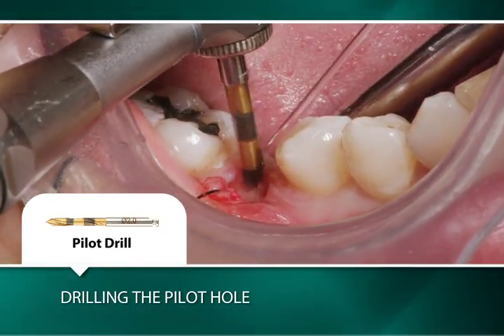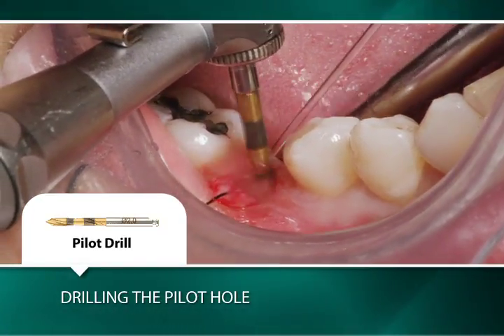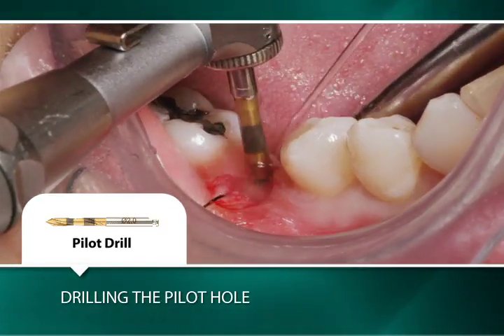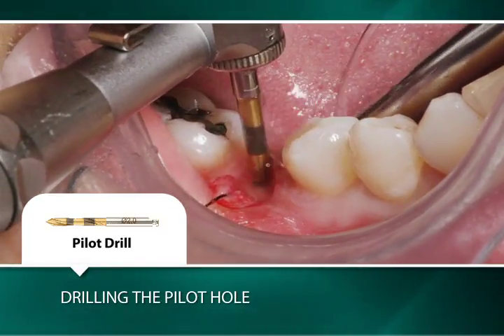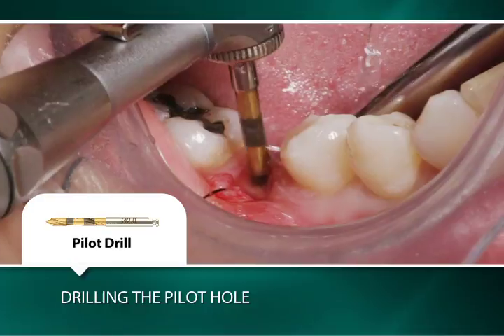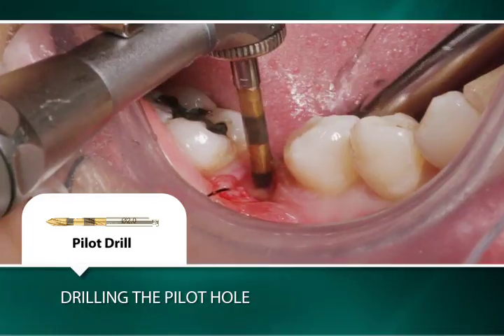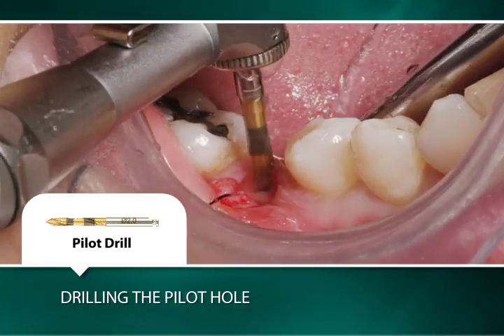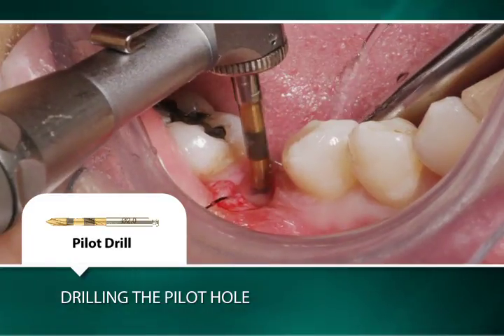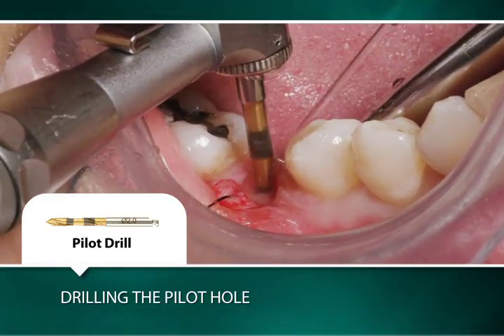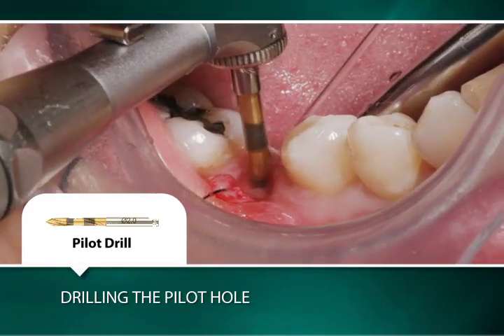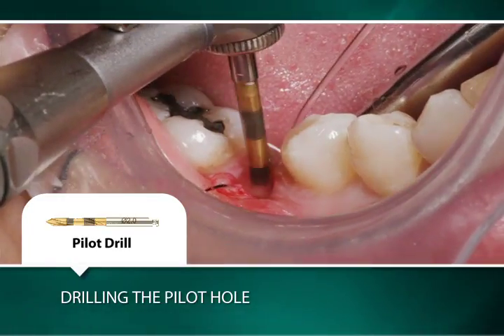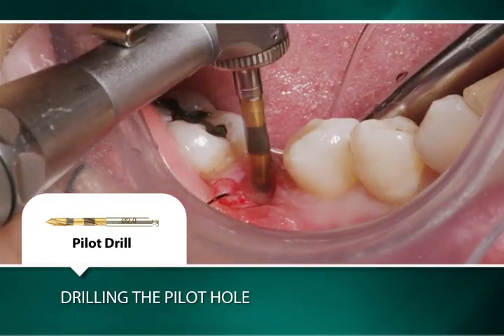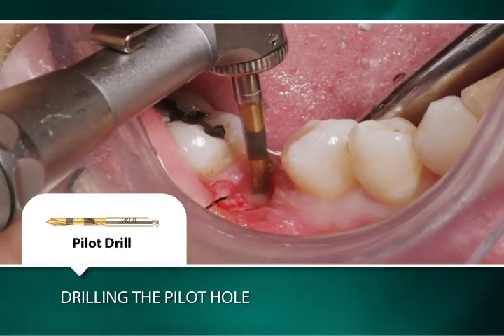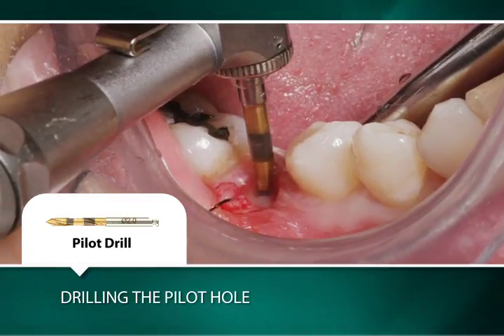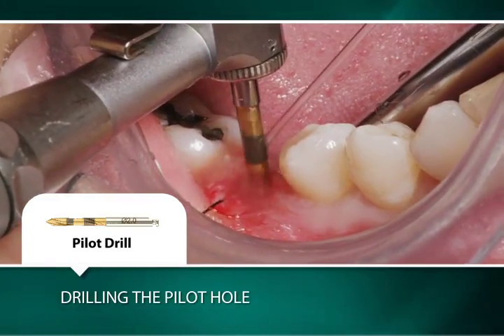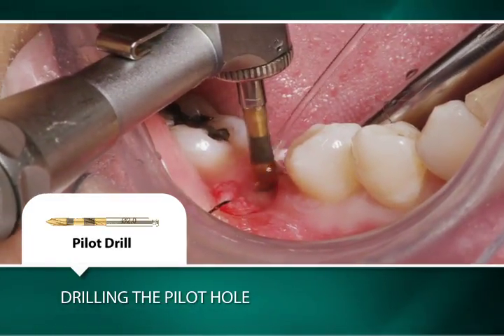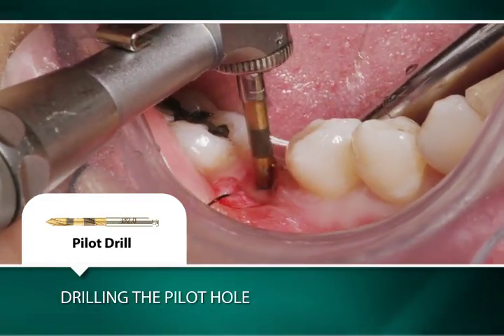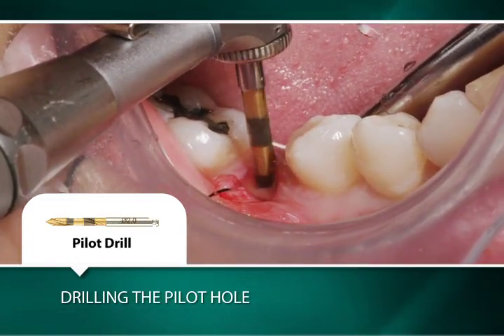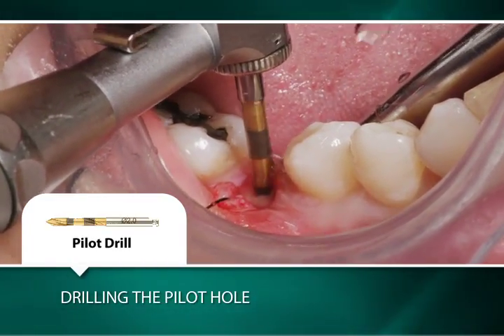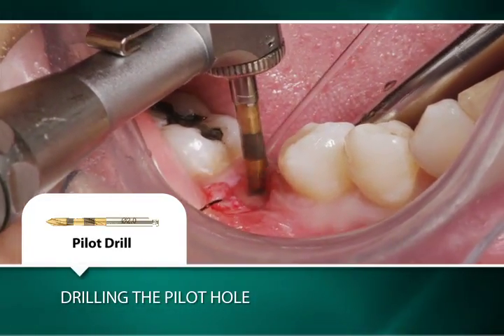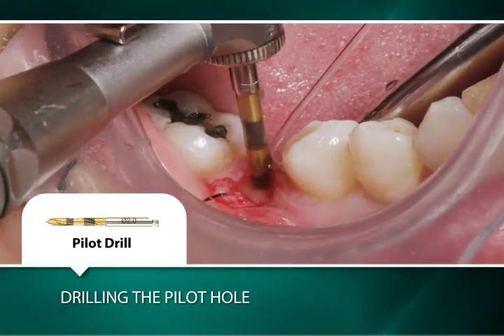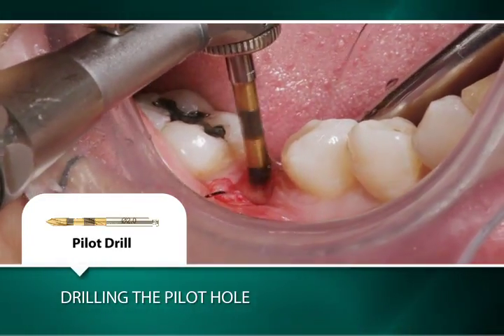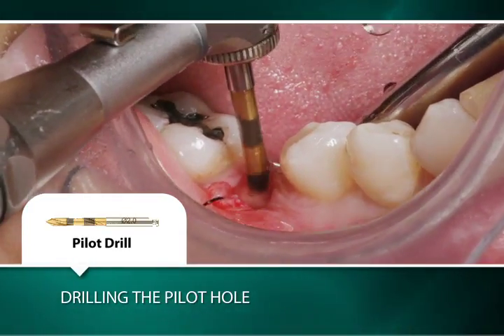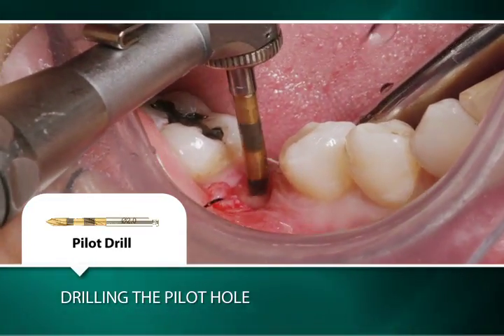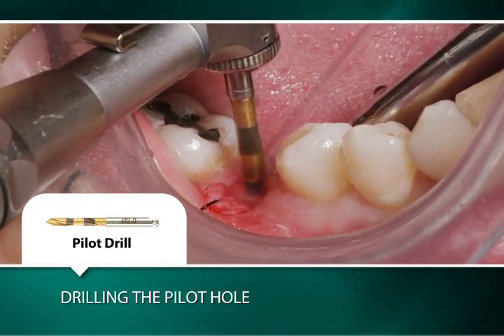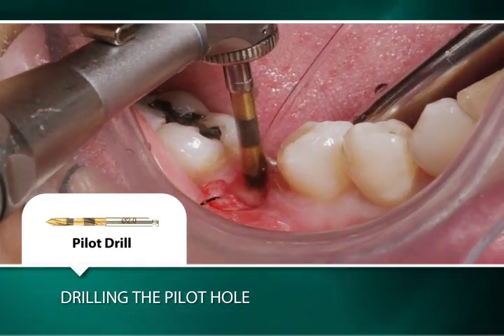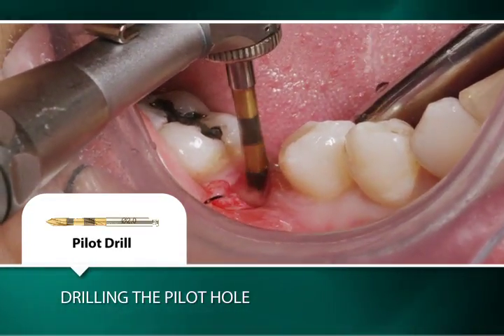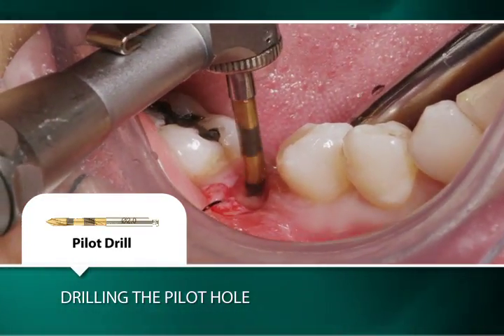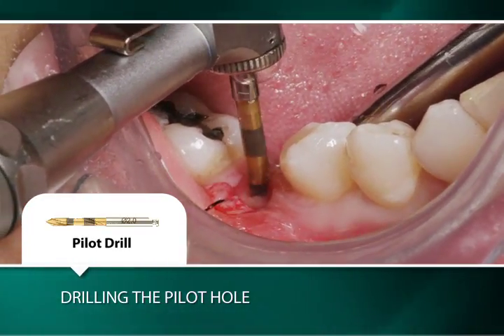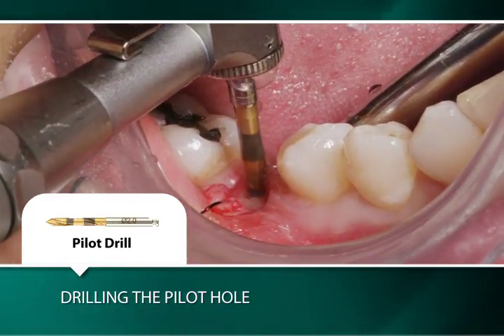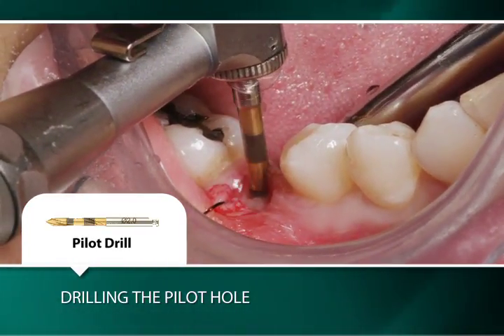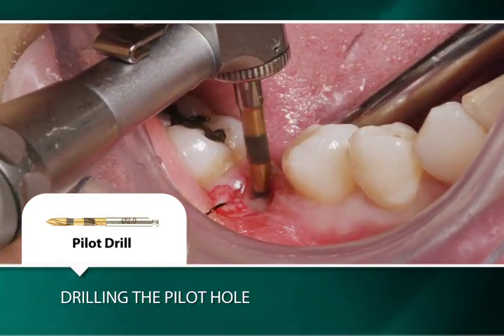The drill is used with a pumping action to a depth of 8 millimeters as measured from the interproximal crestal bone.